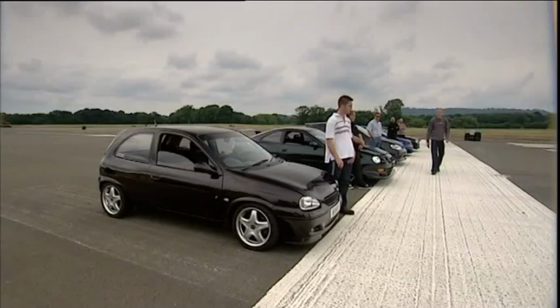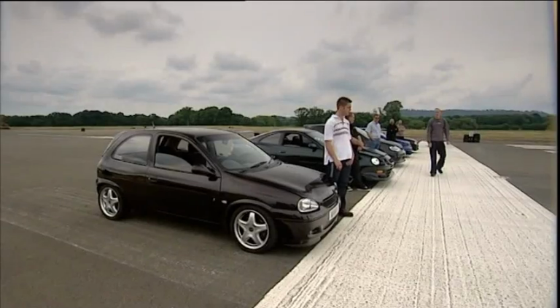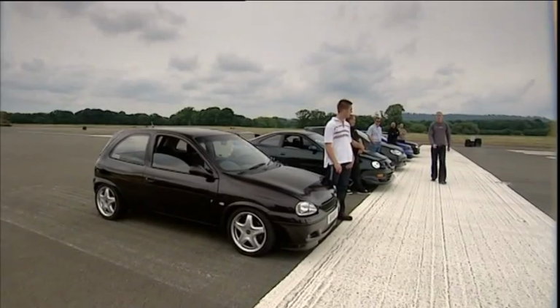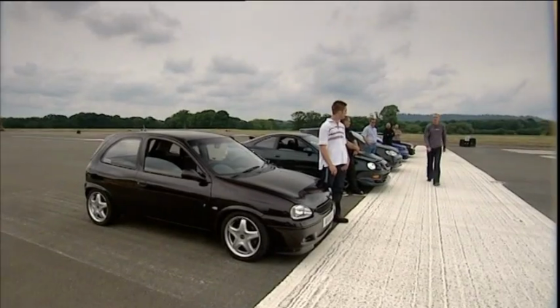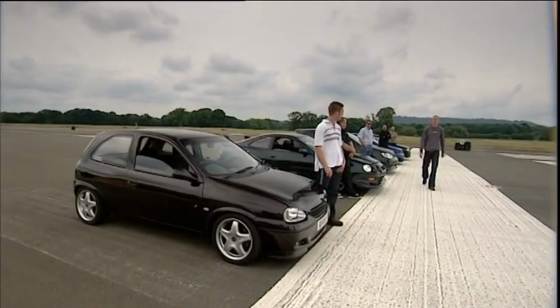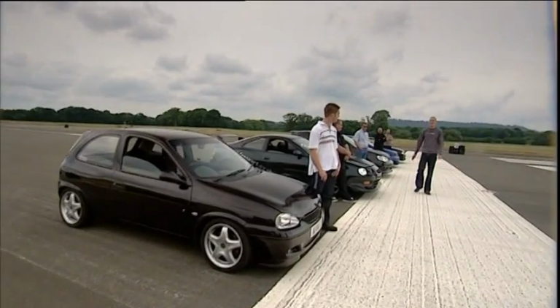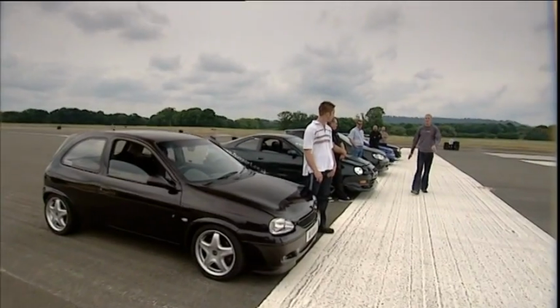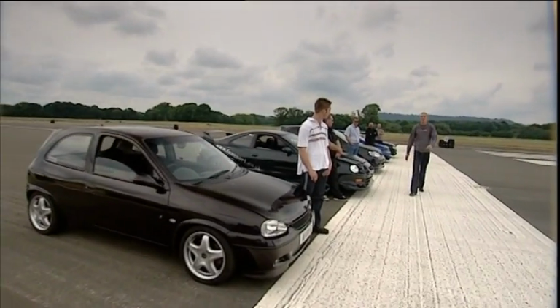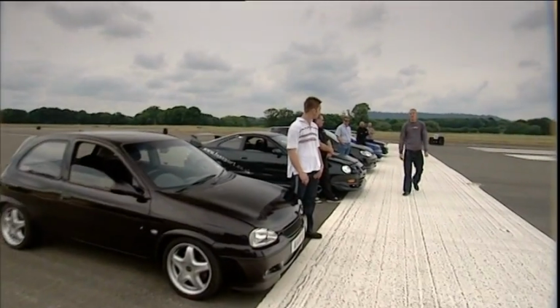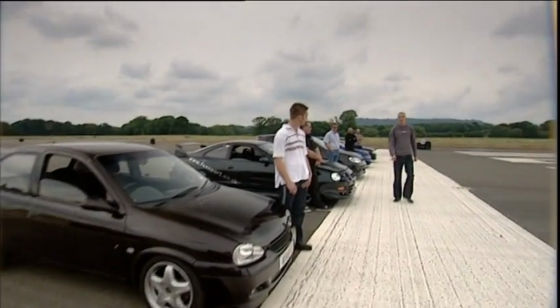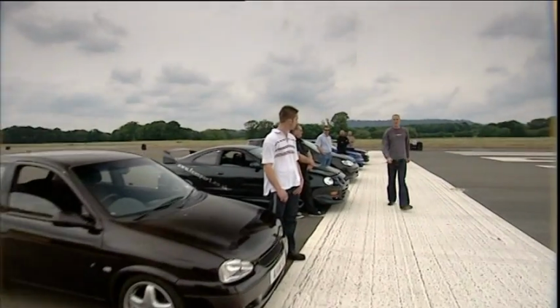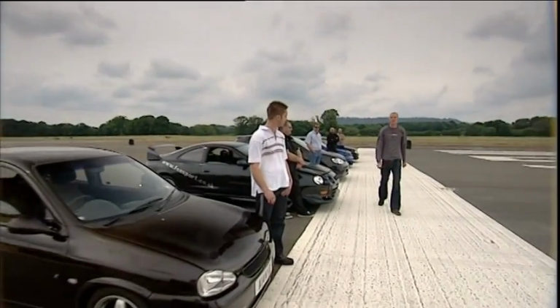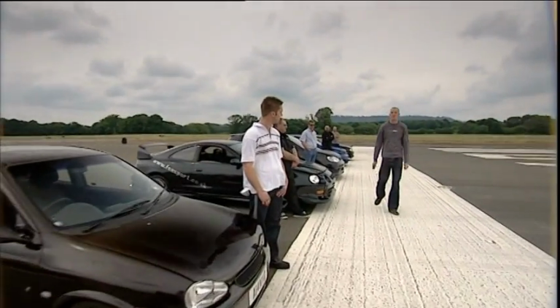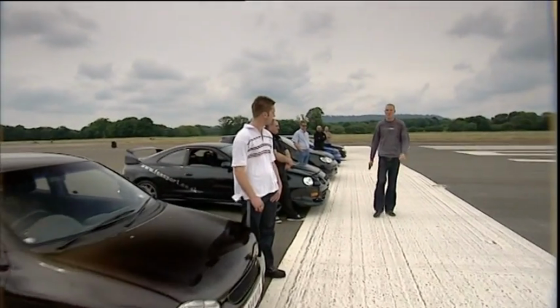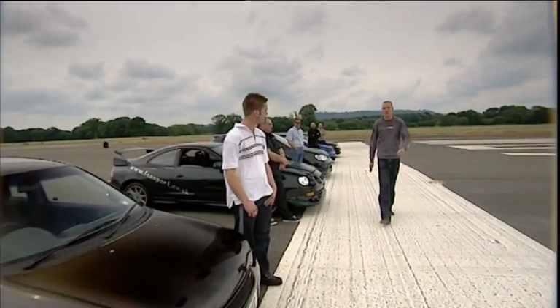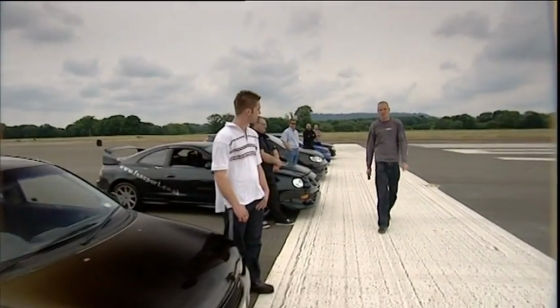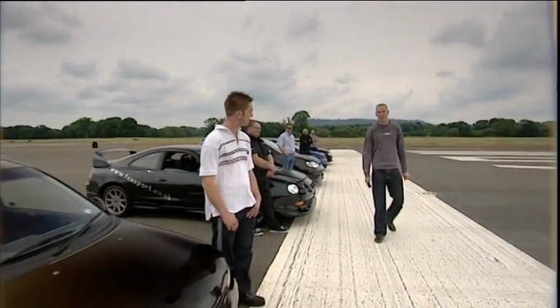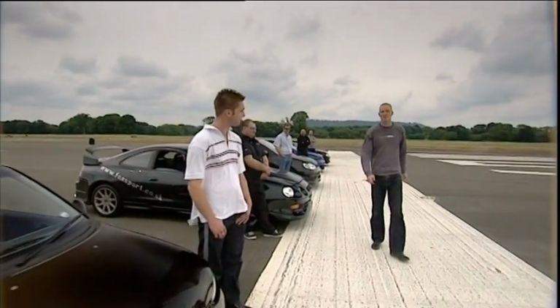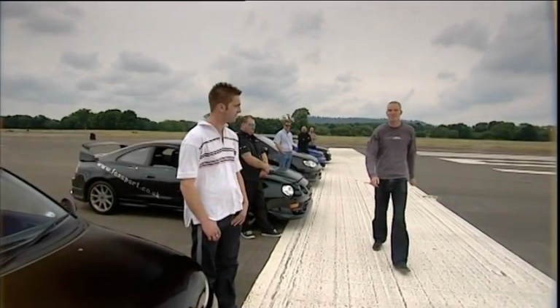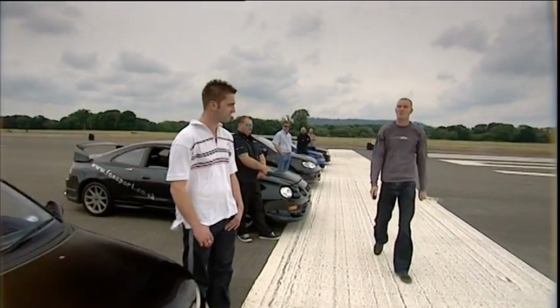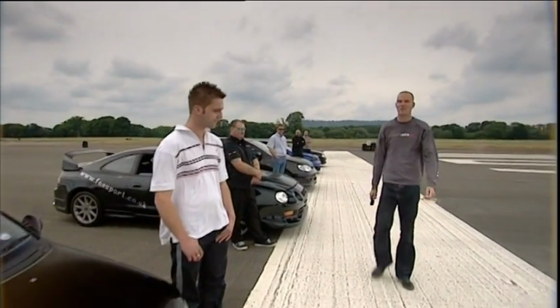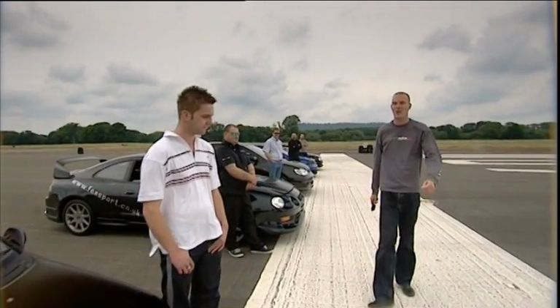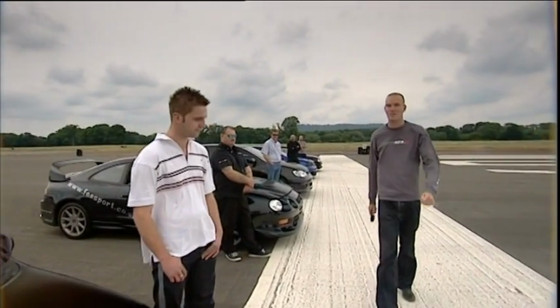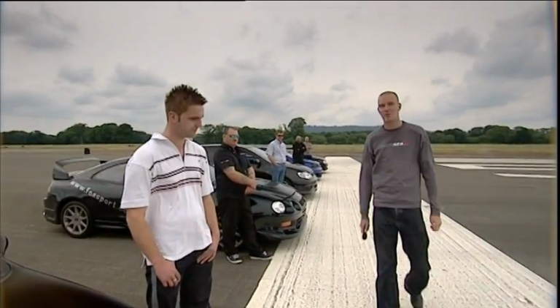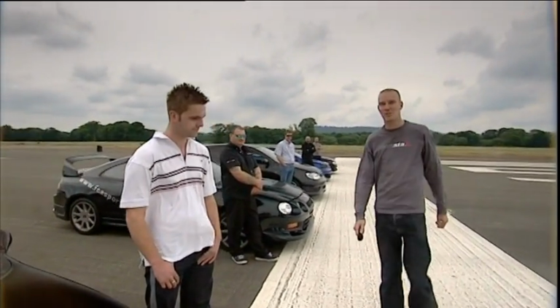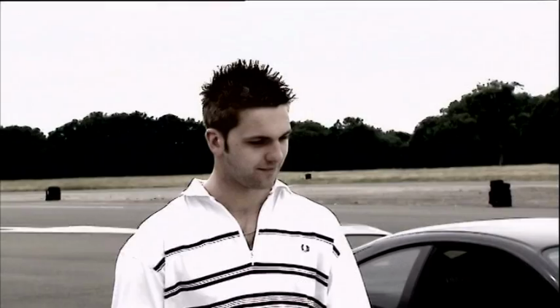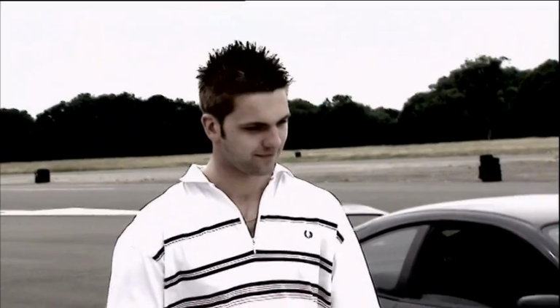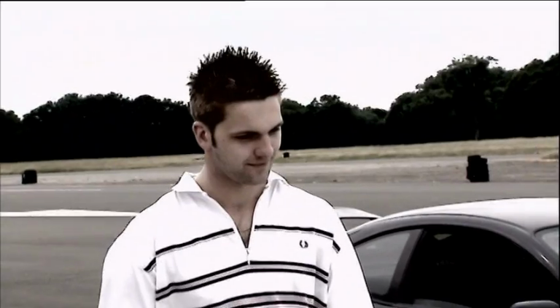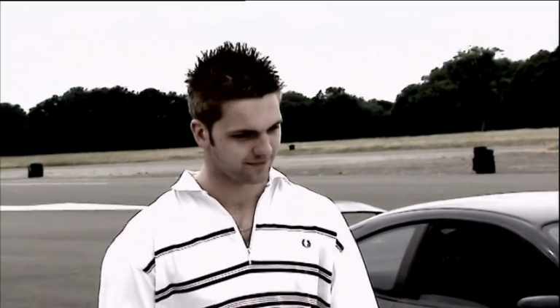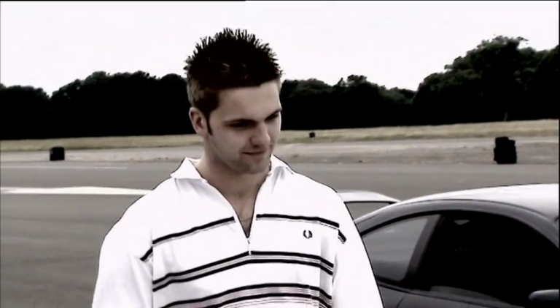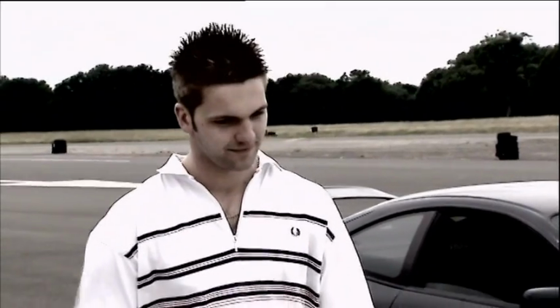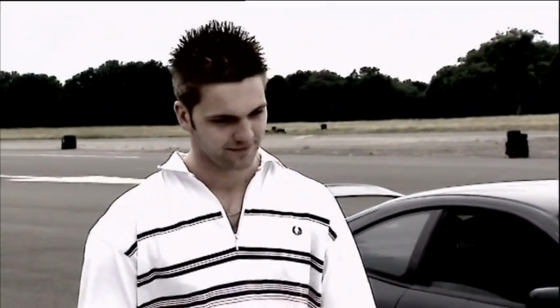Right then boys, we've got some drag racing for you — some proper drag racing with some proper gnarly motors. Let's meet the drivers.